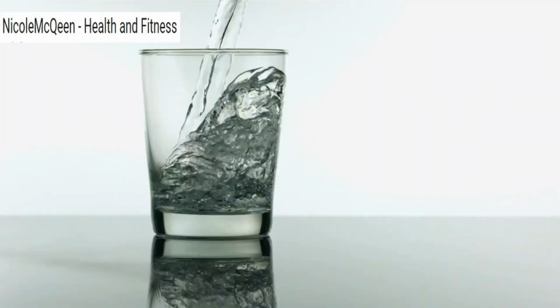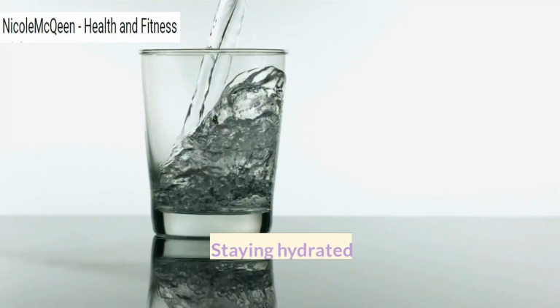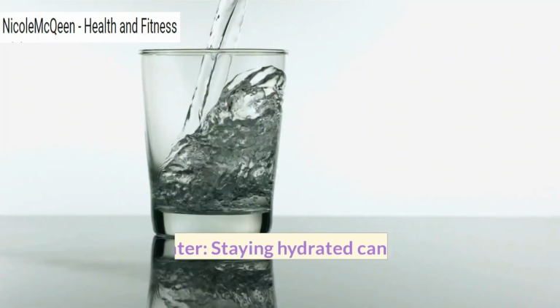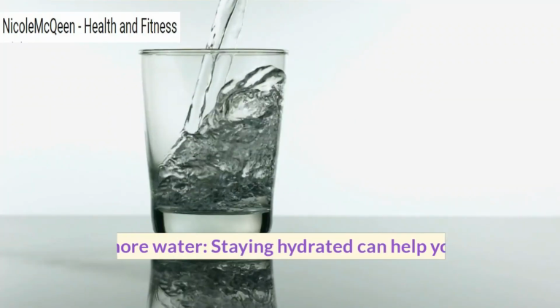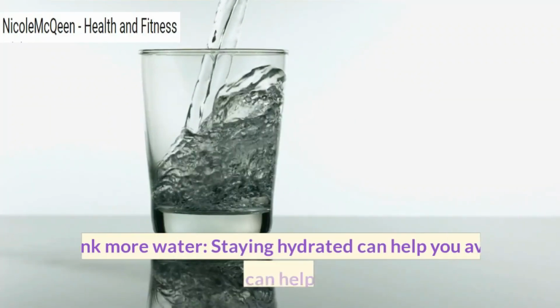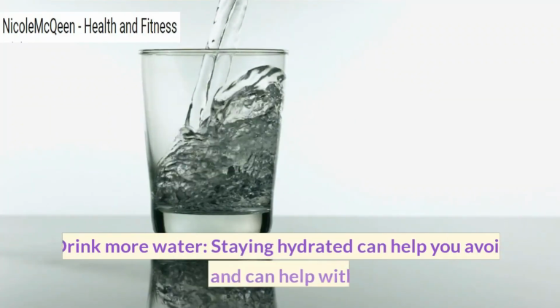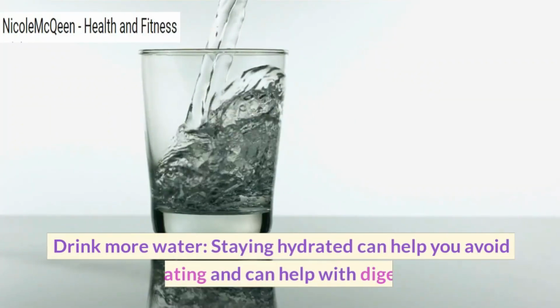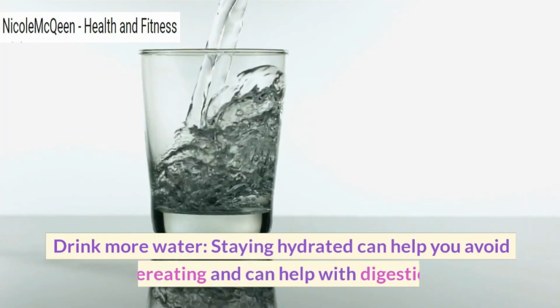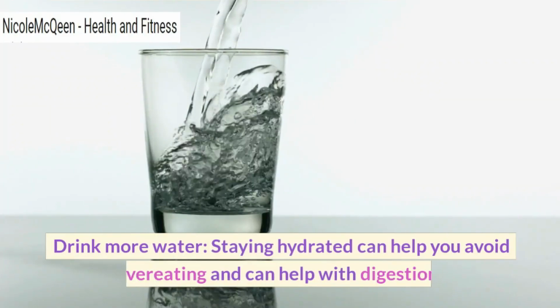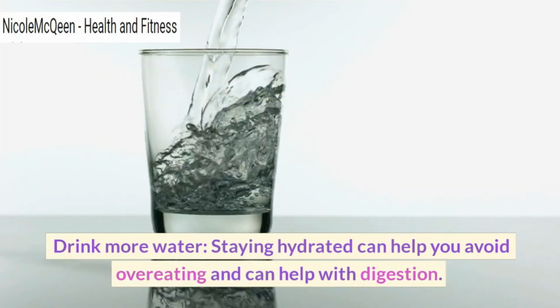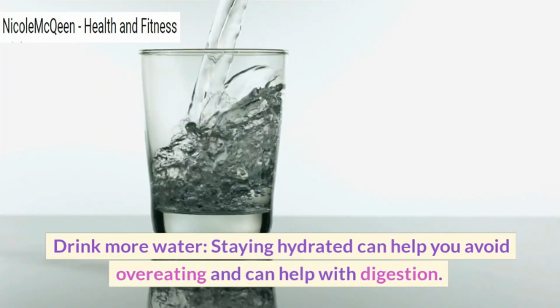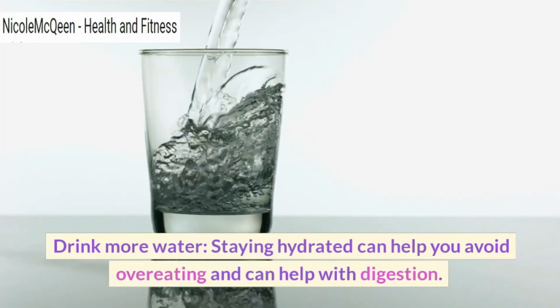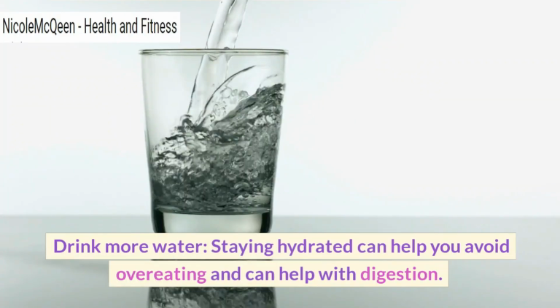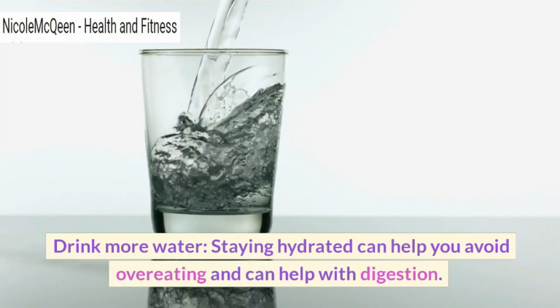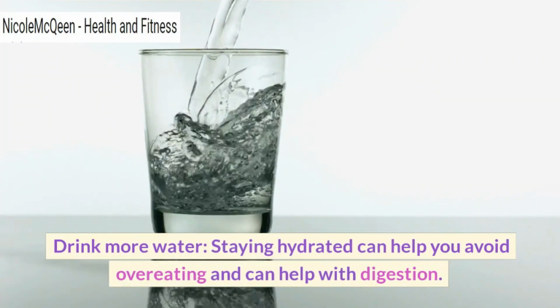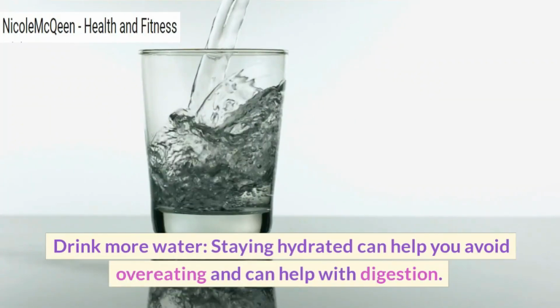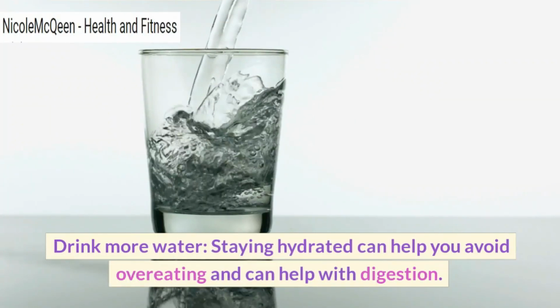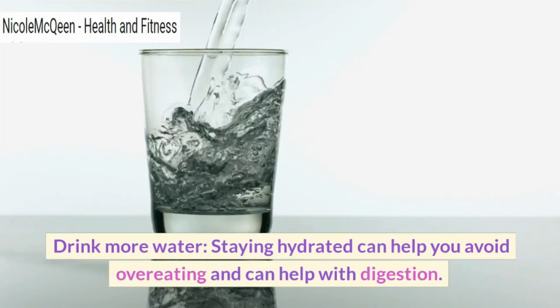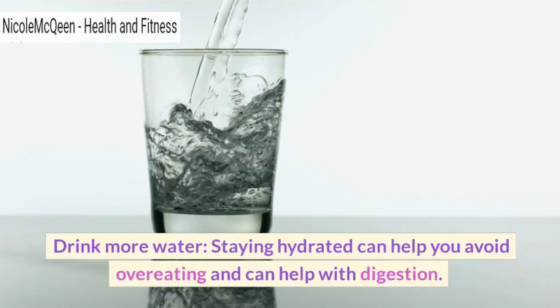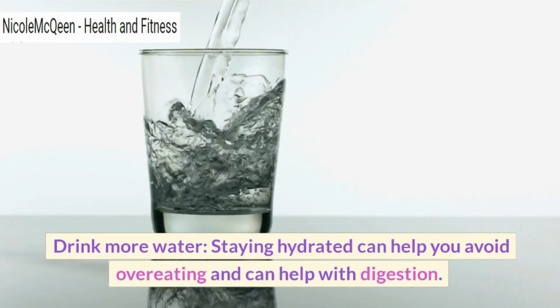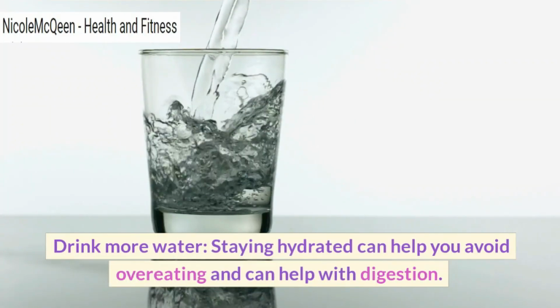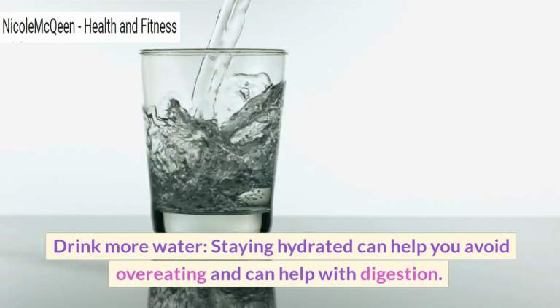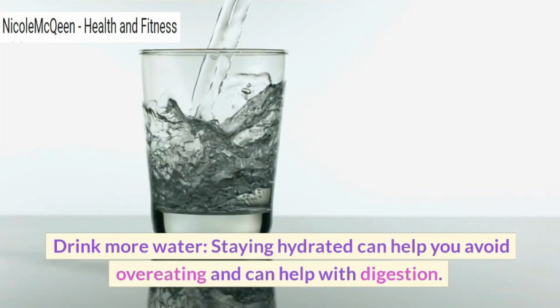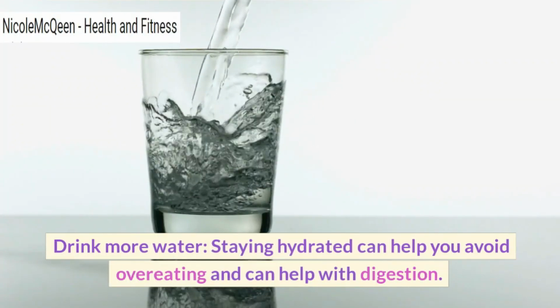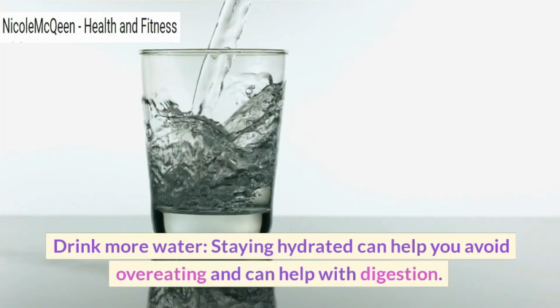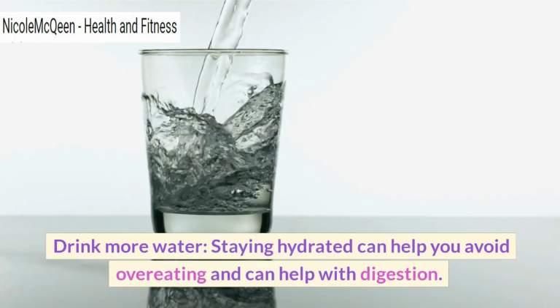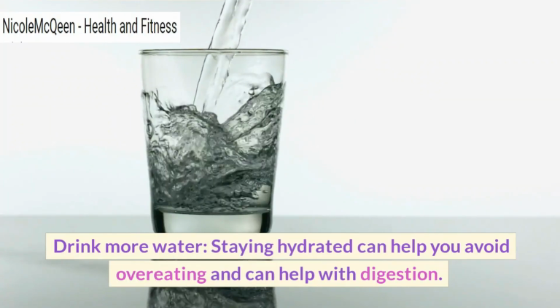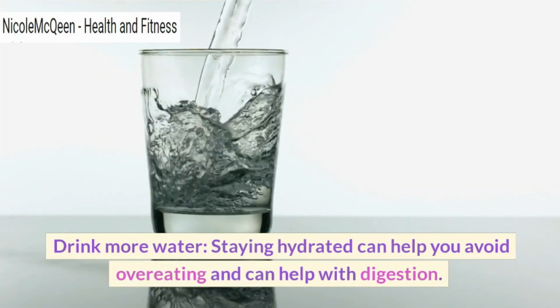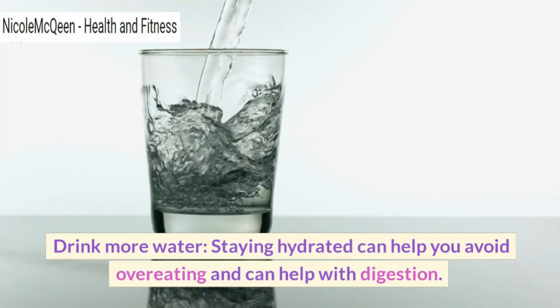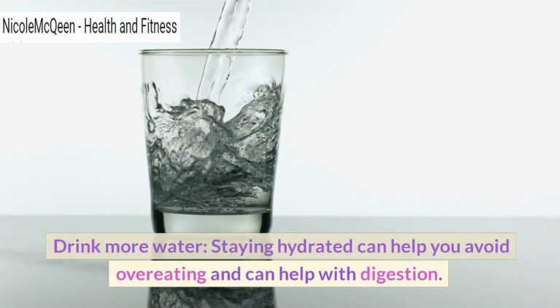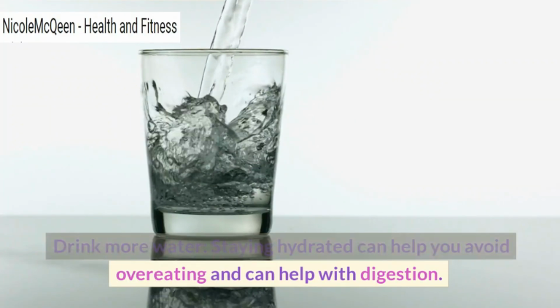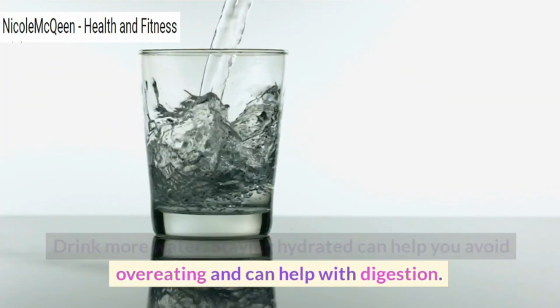Drink more water. Staying hydrated can help you avoid overeating and can help with digestion.